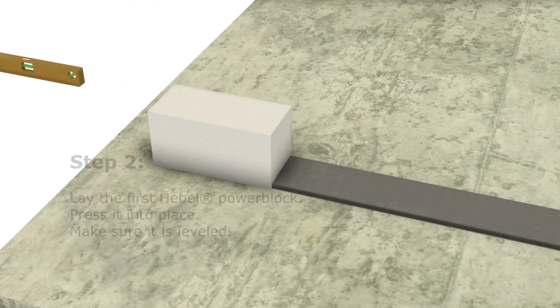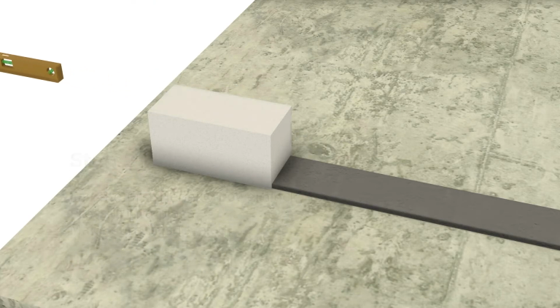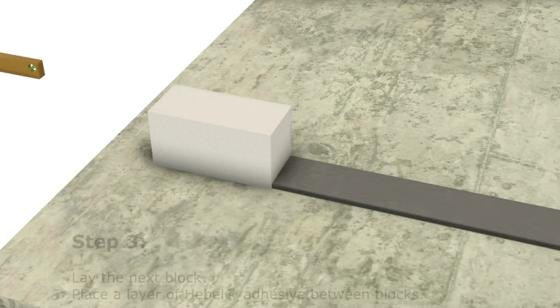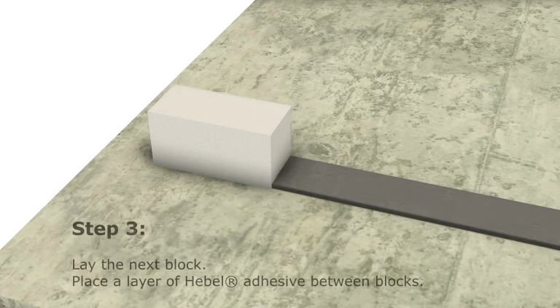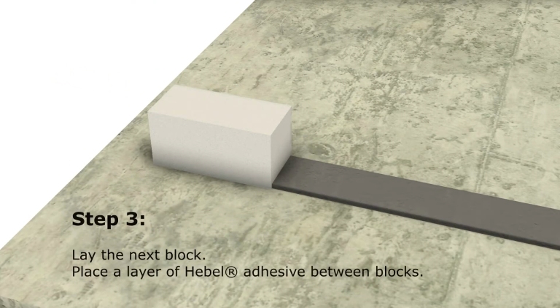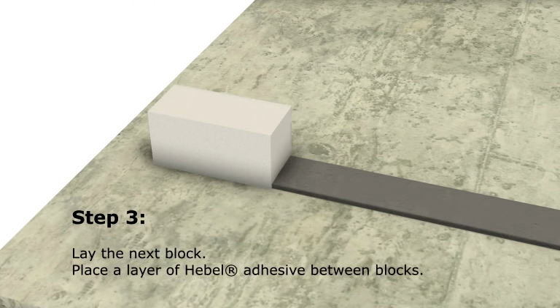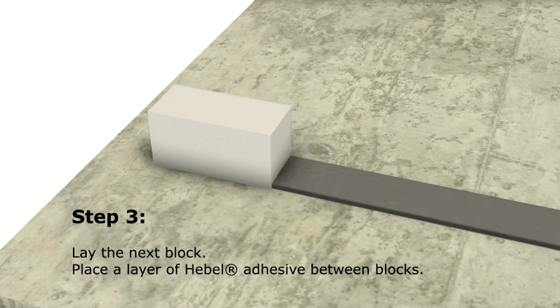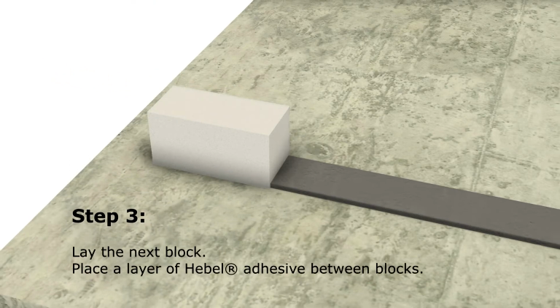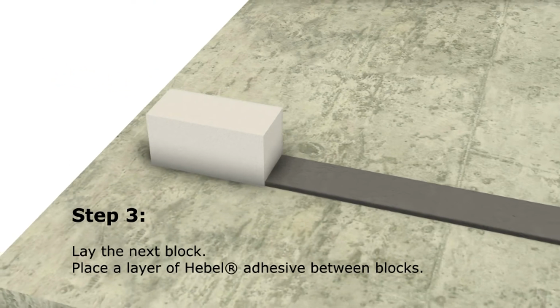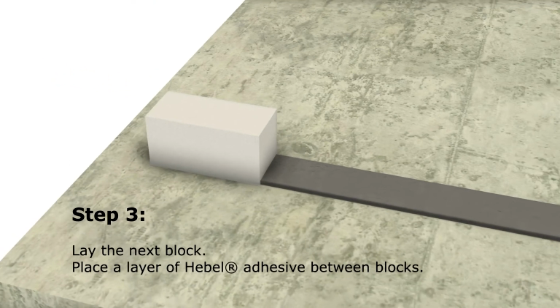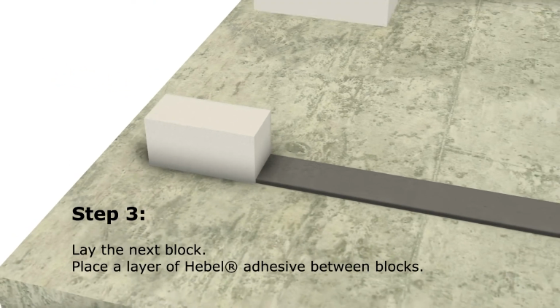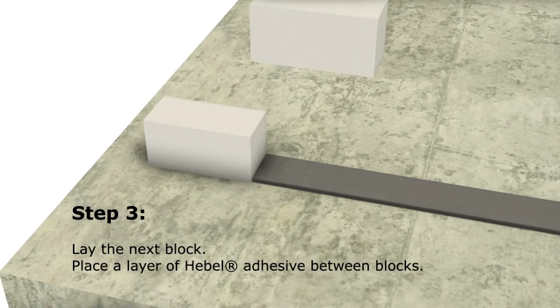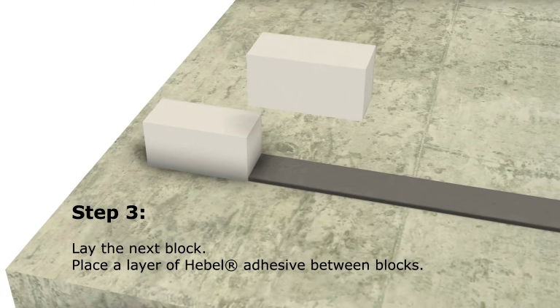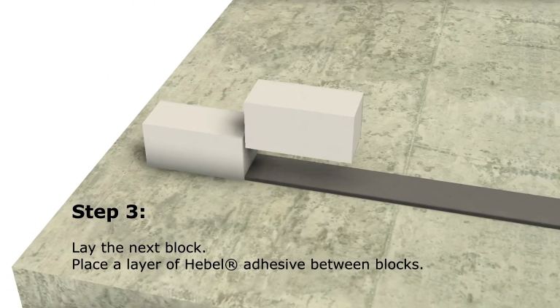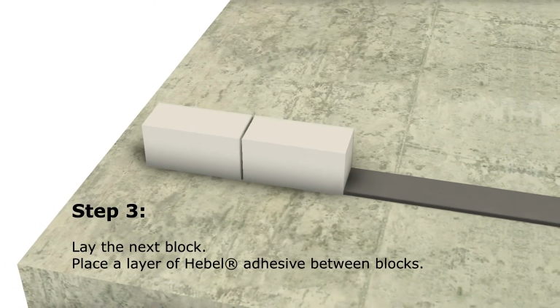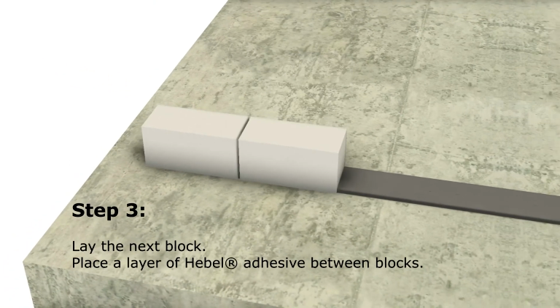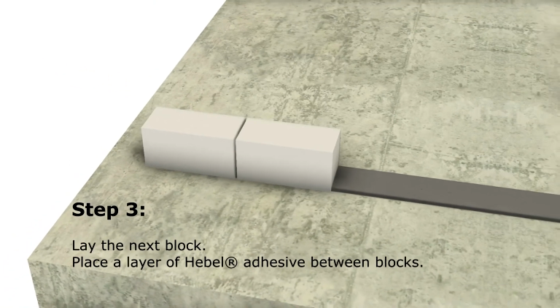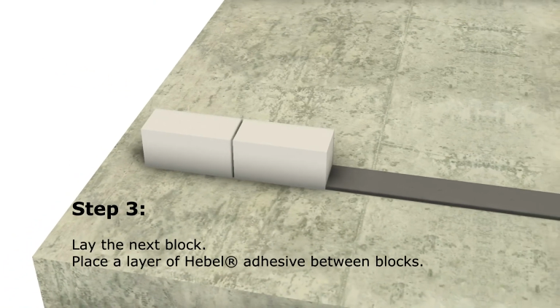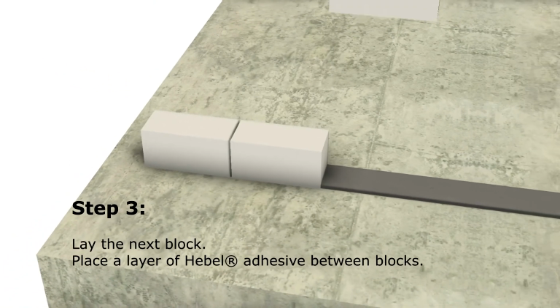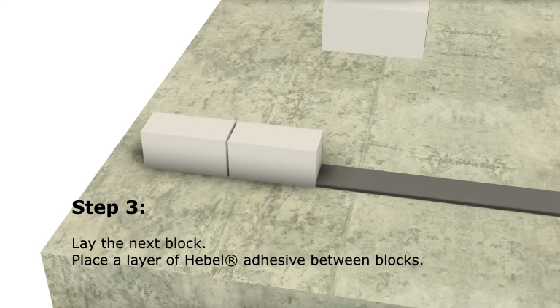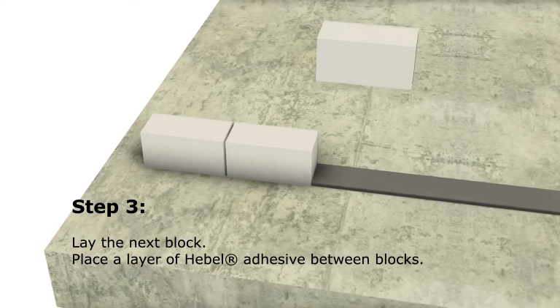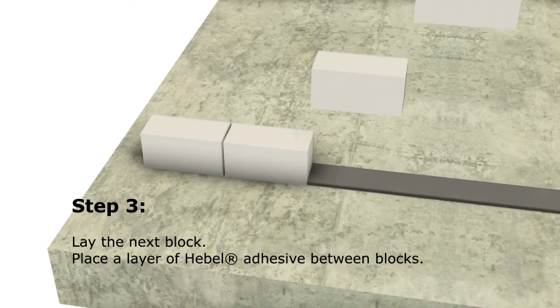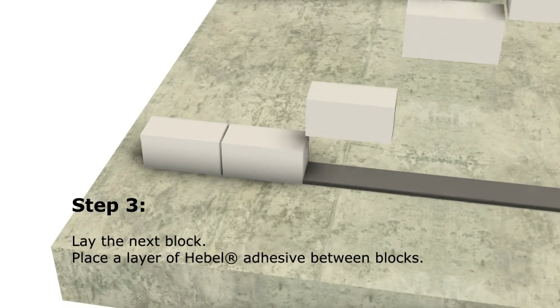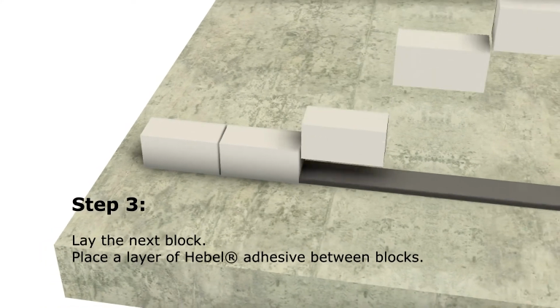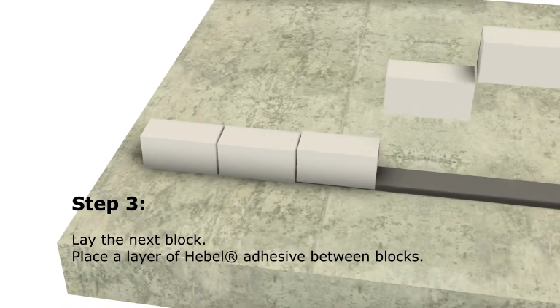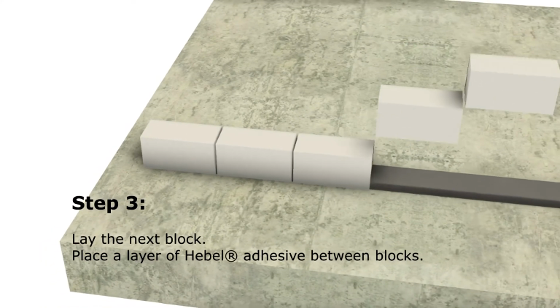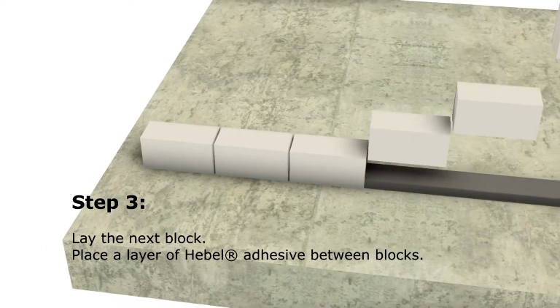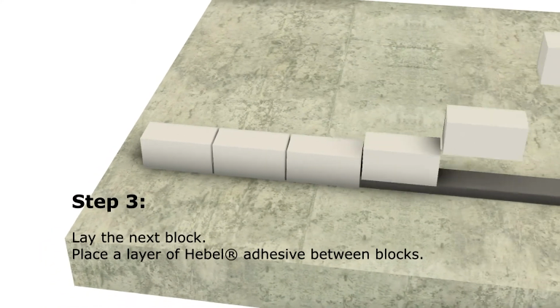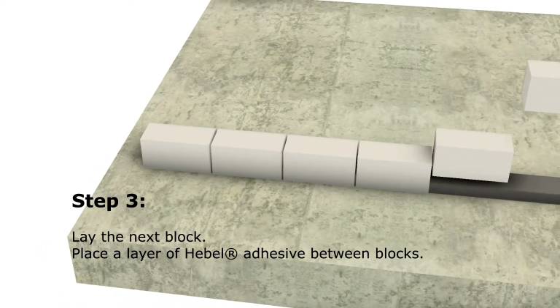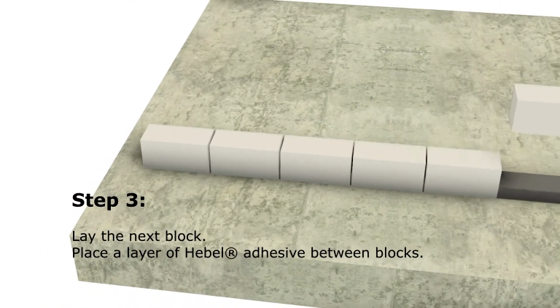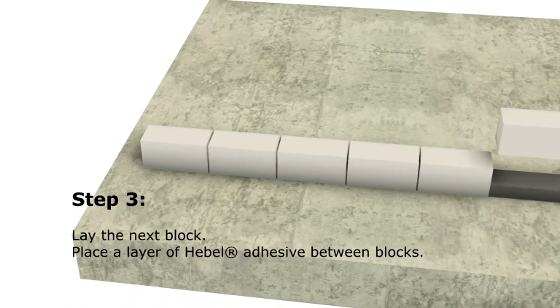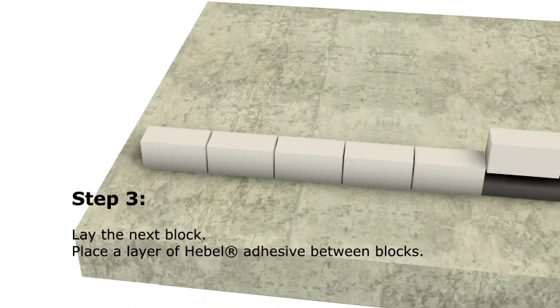Step 3. Lay the next block. Place a layer of Hebel adhesive between the blocks.